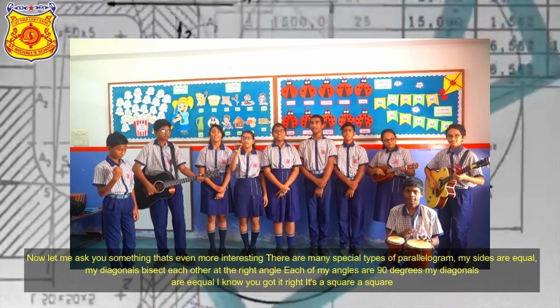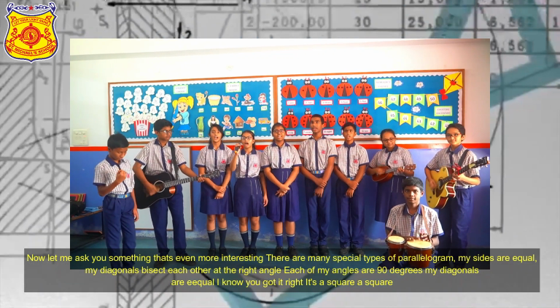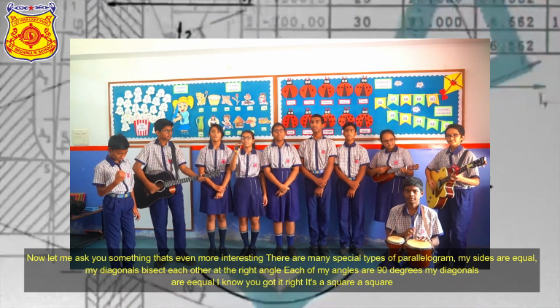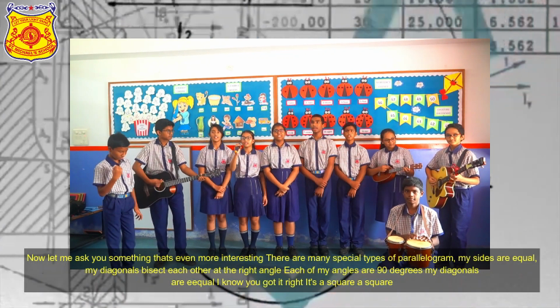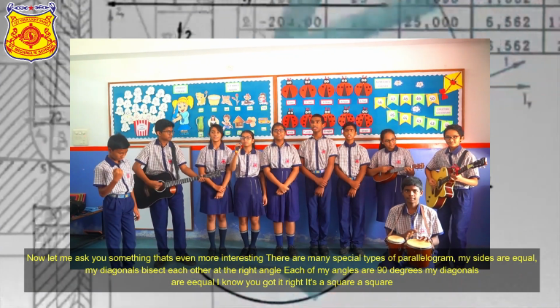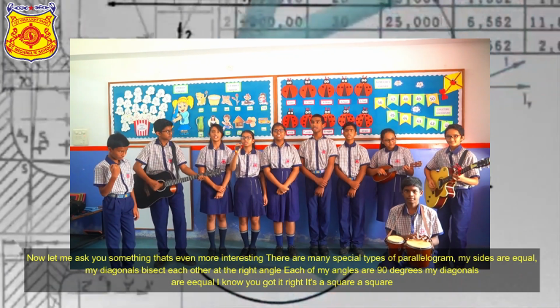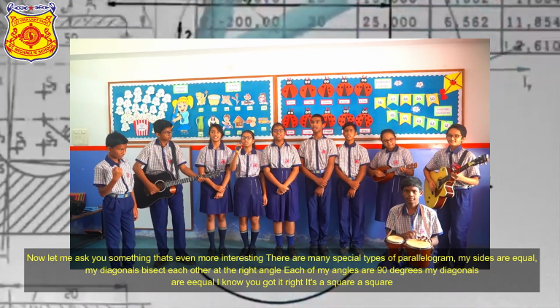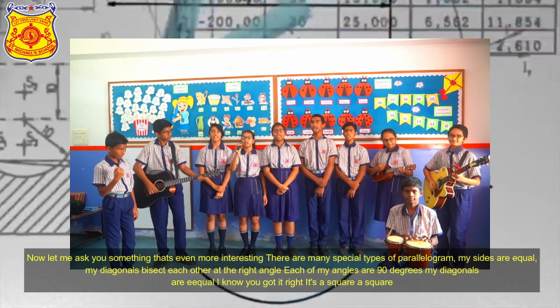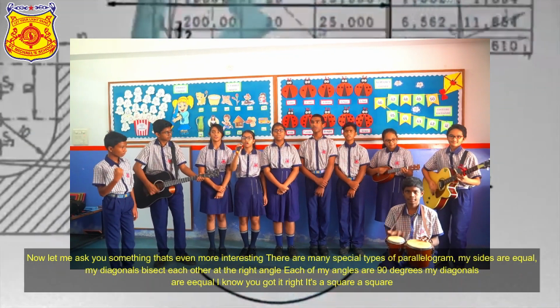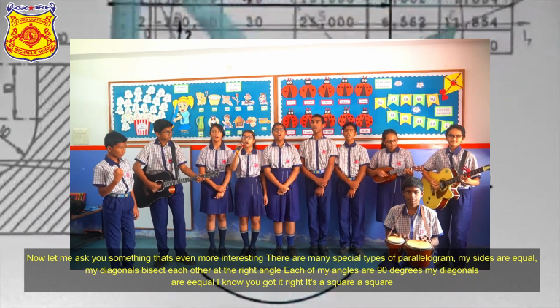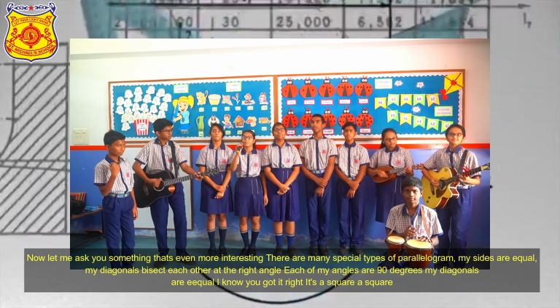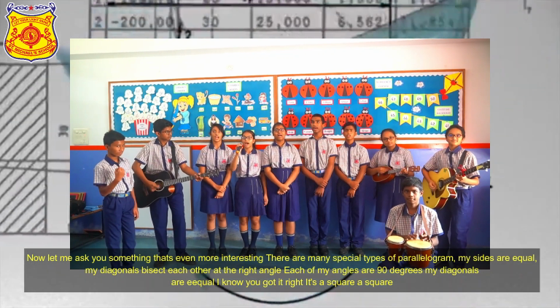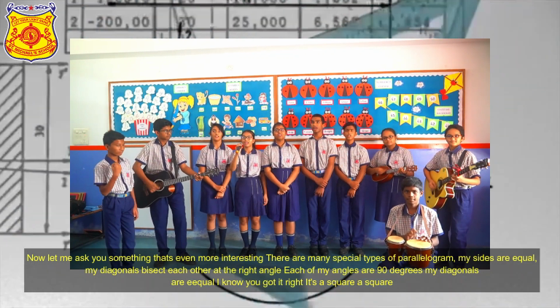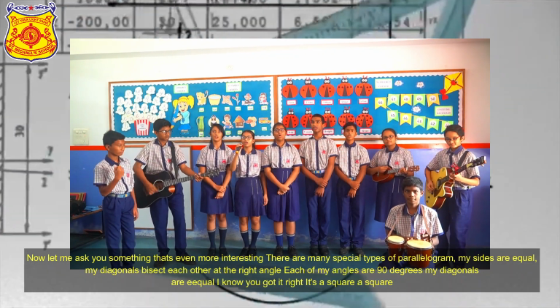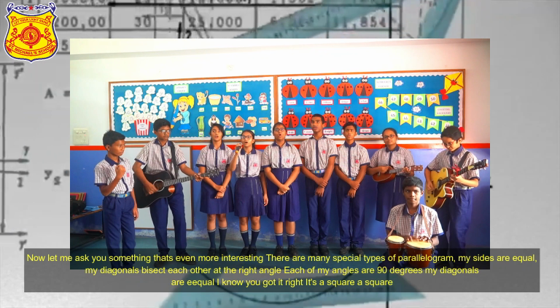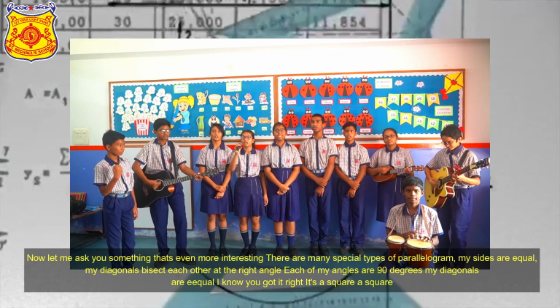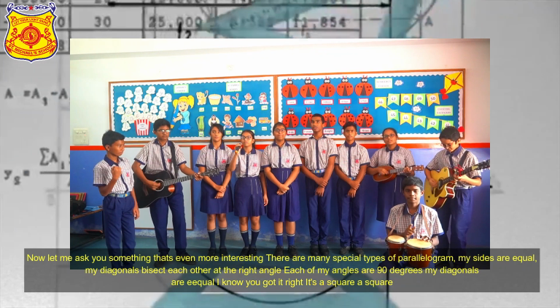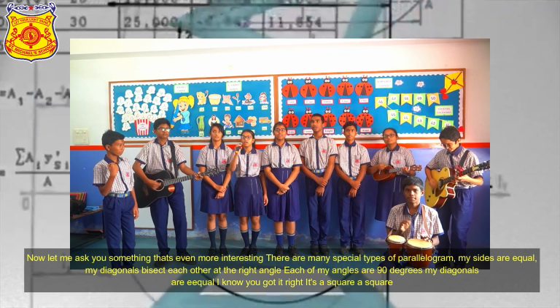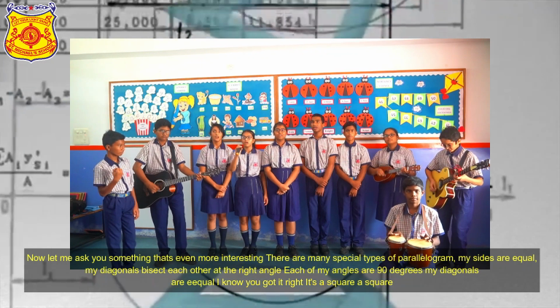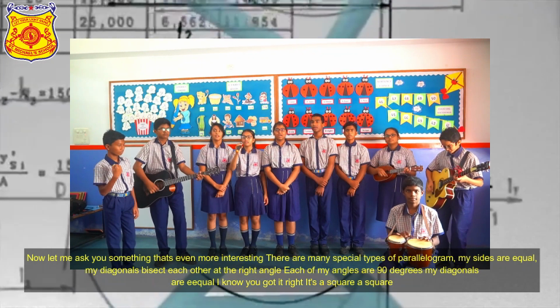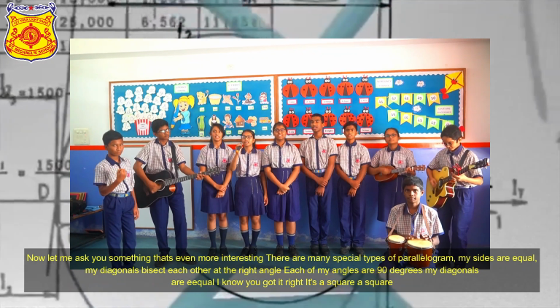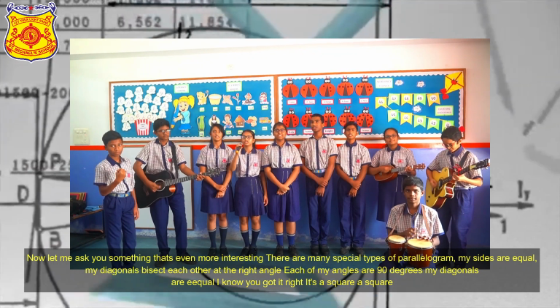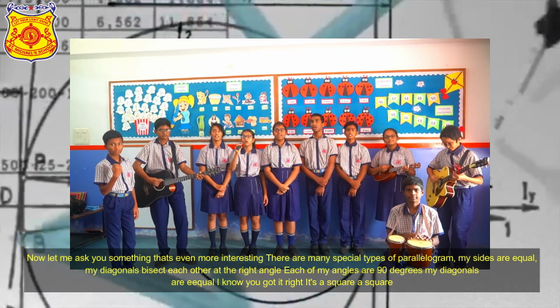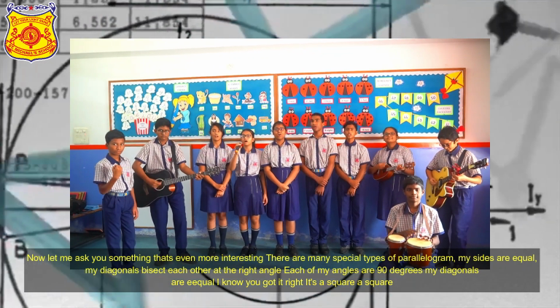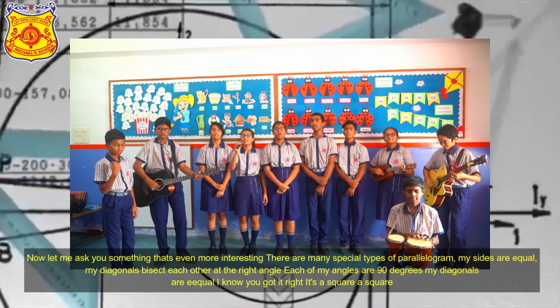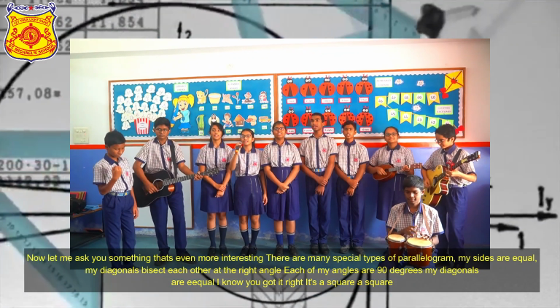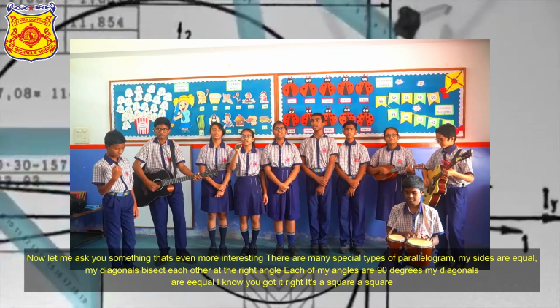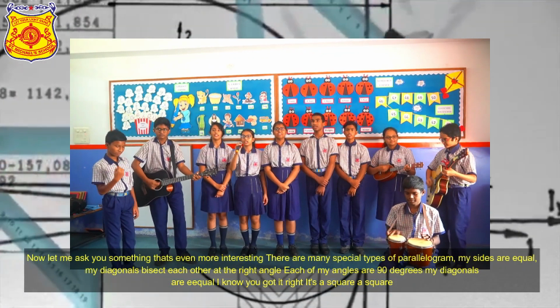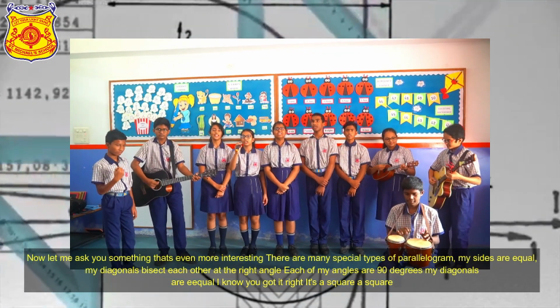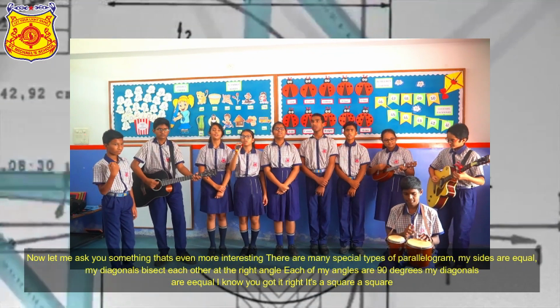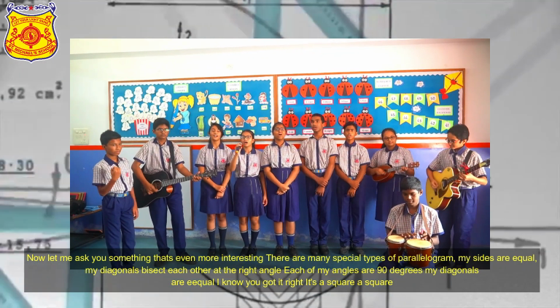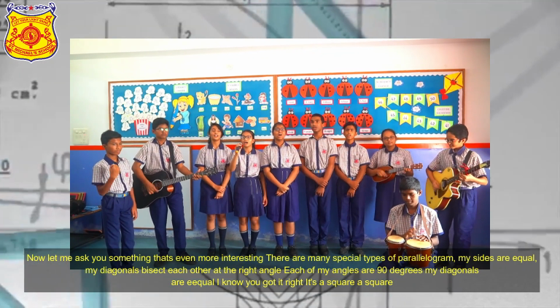There are many special kinds of quadrilaterals. My sides are all equal.